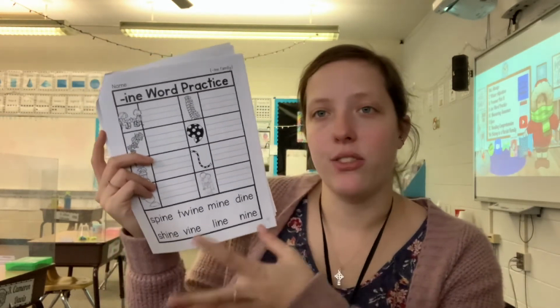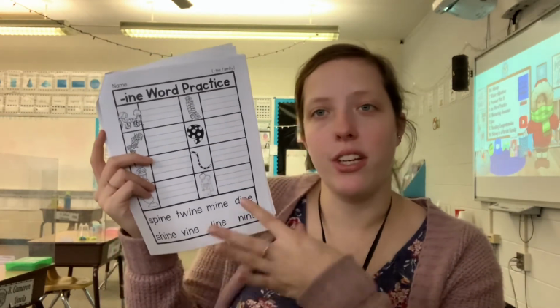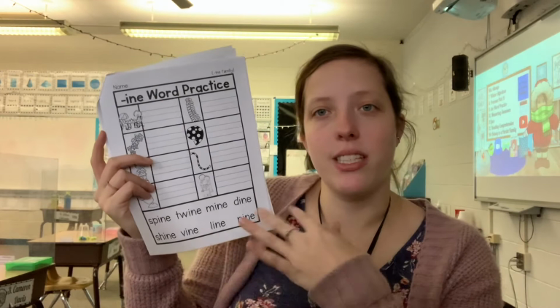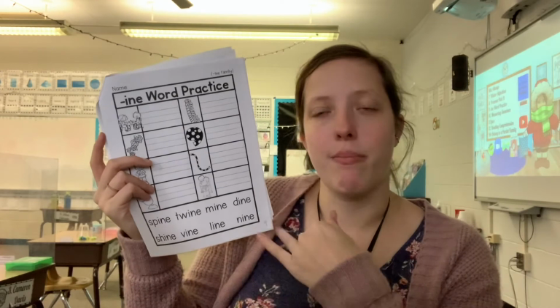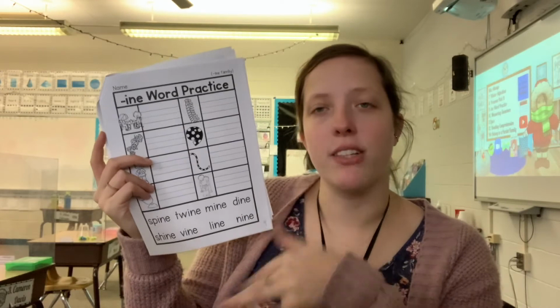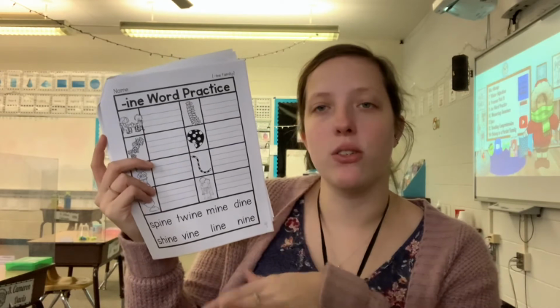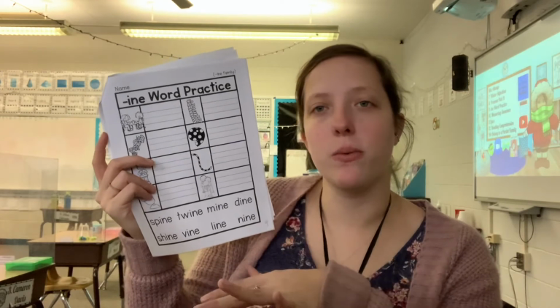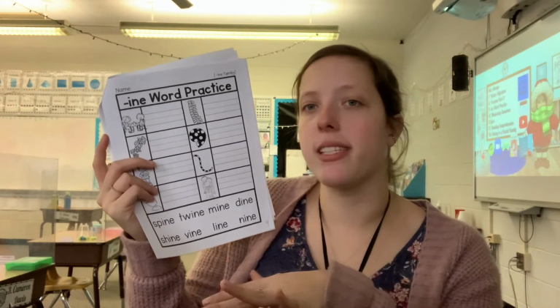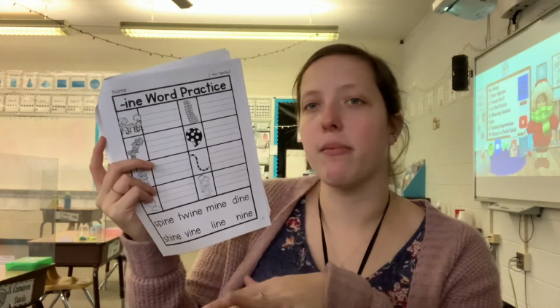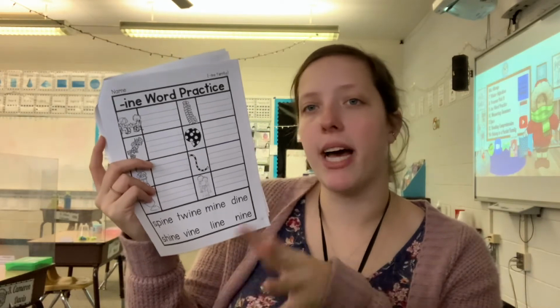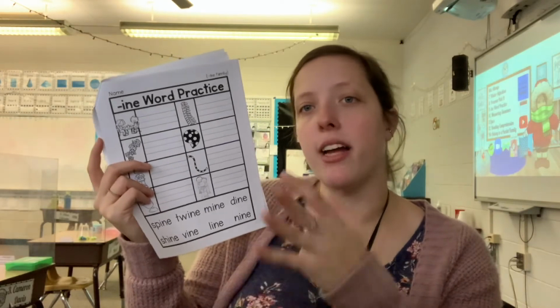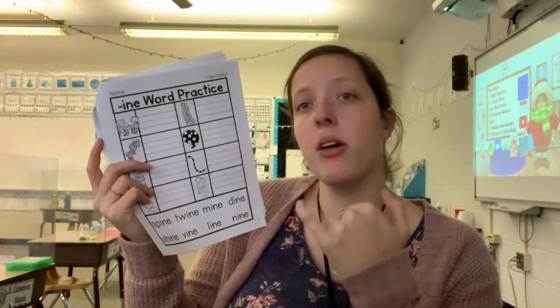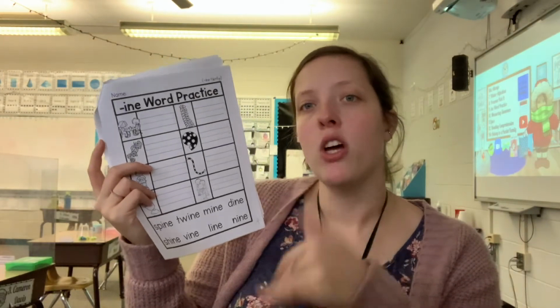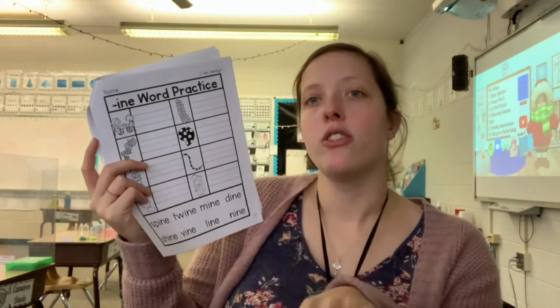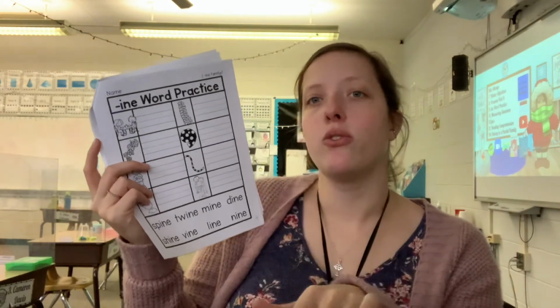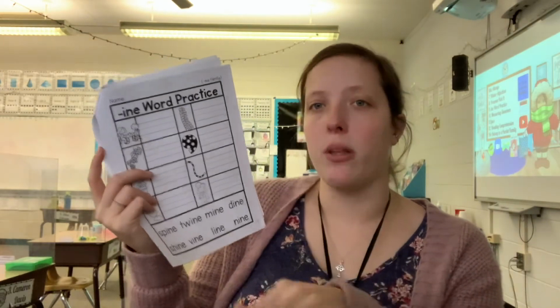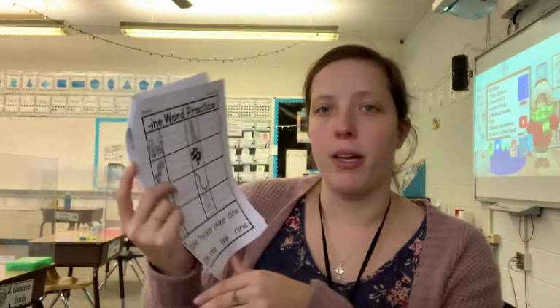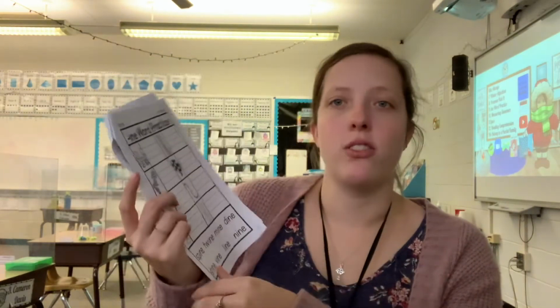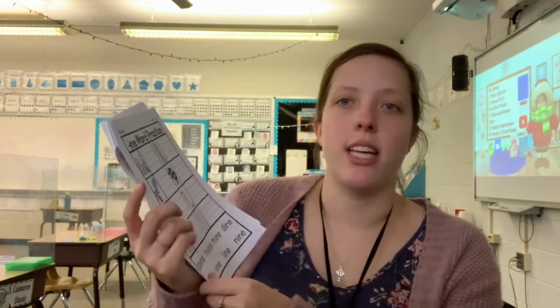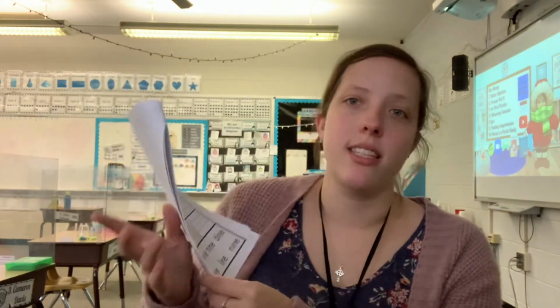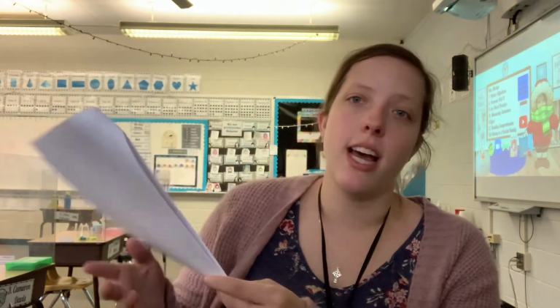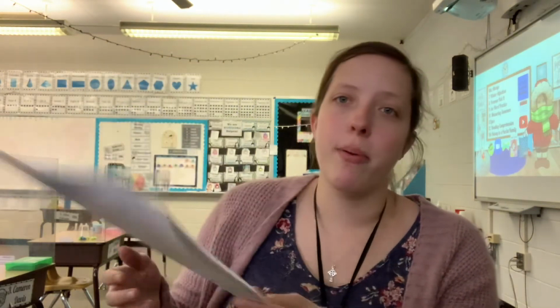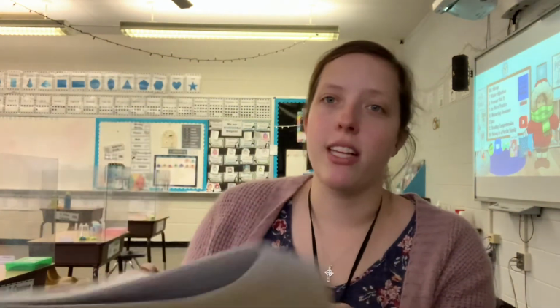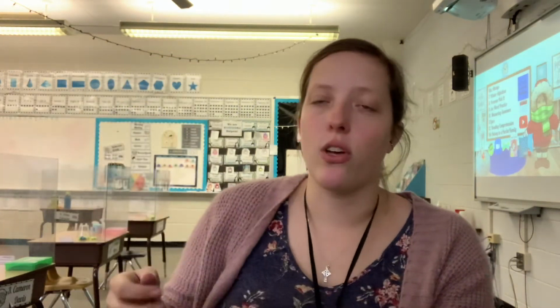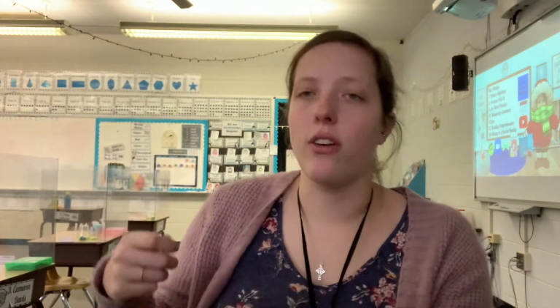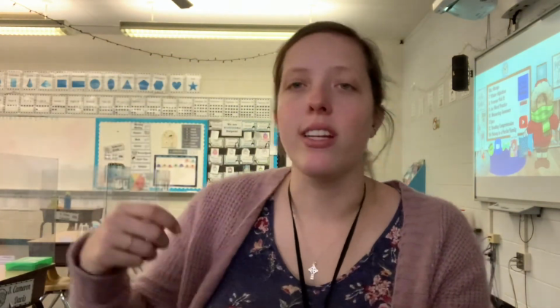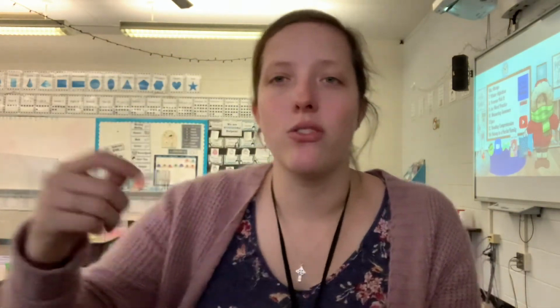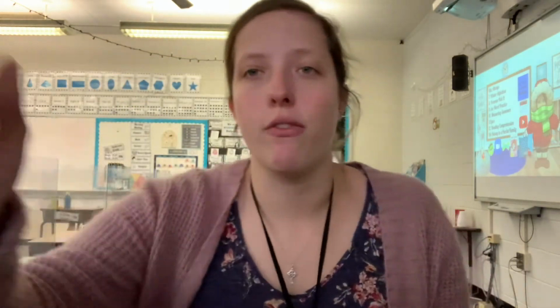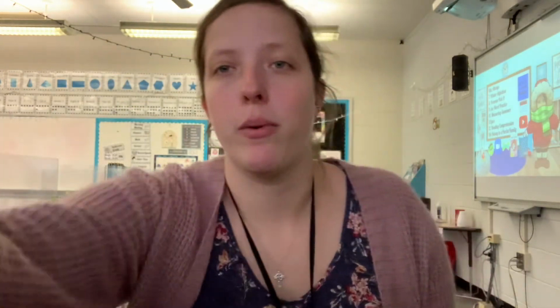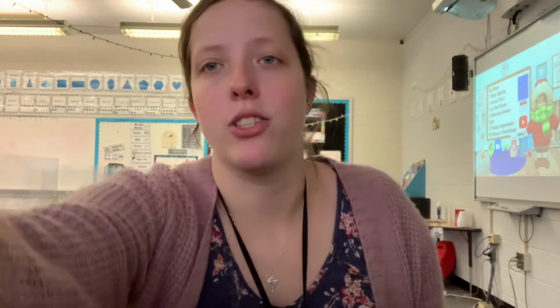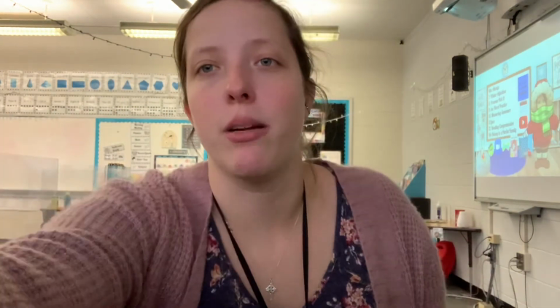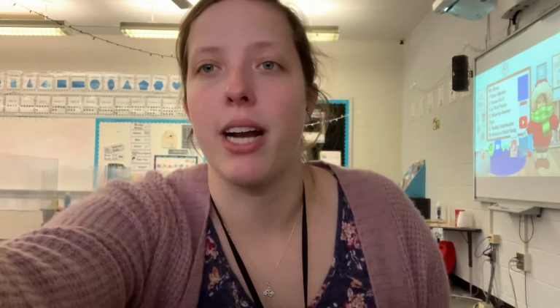You need to match those words at the bottom to the pictures at the top, and that's all you need to do for worksheet number nine.